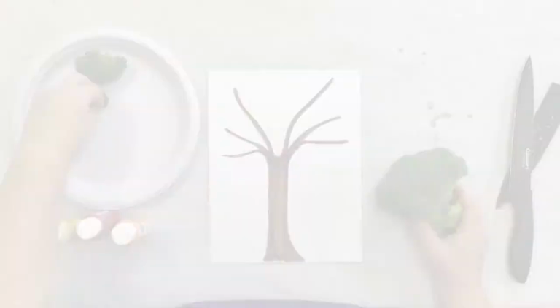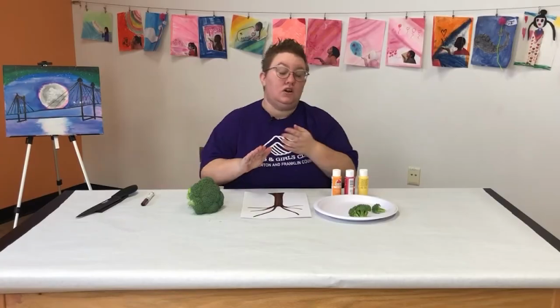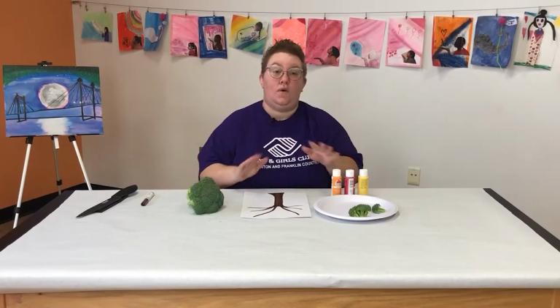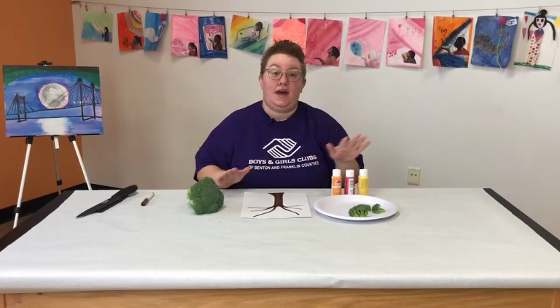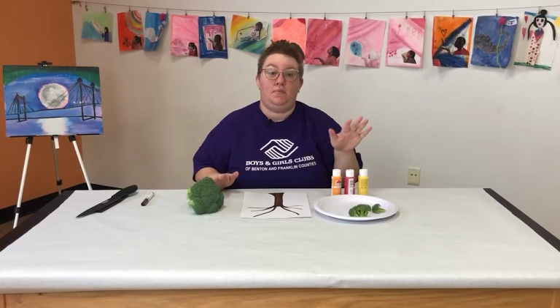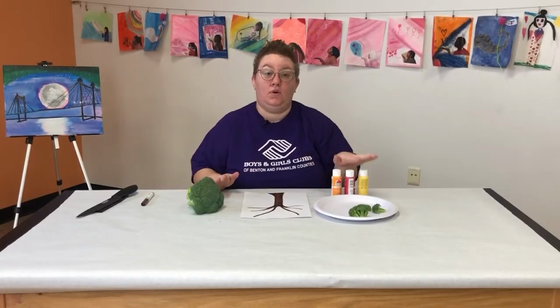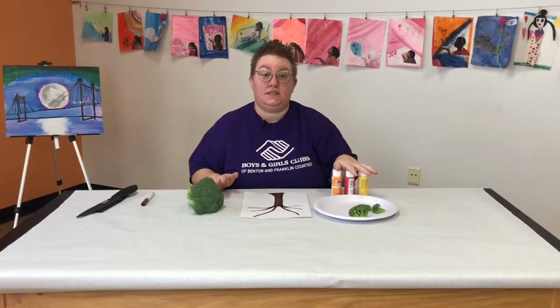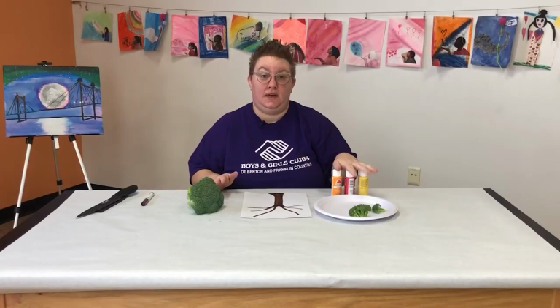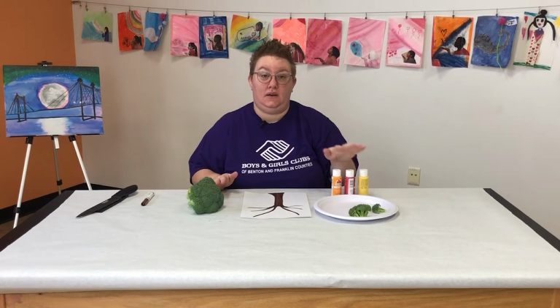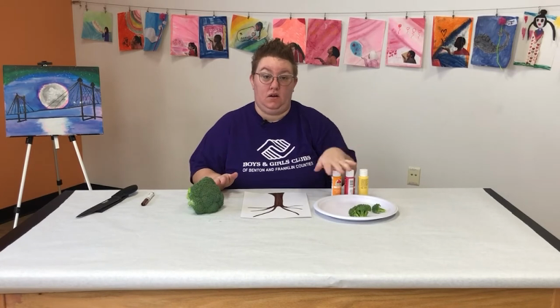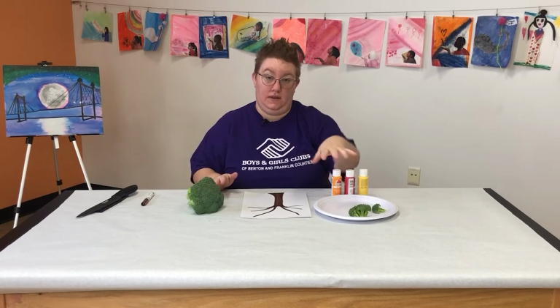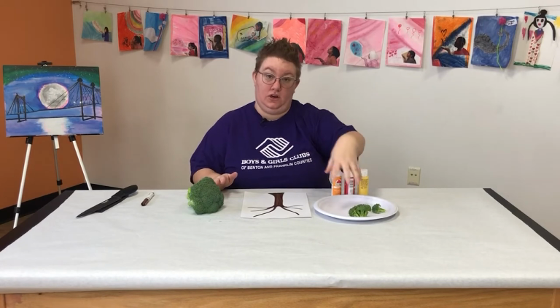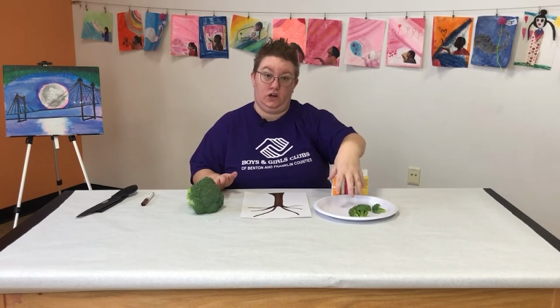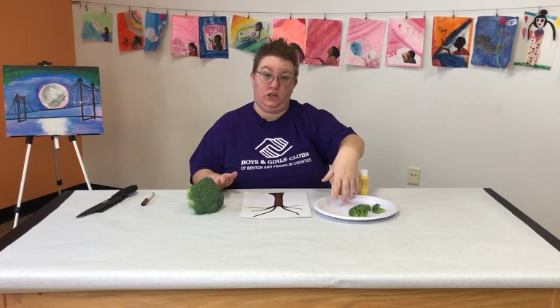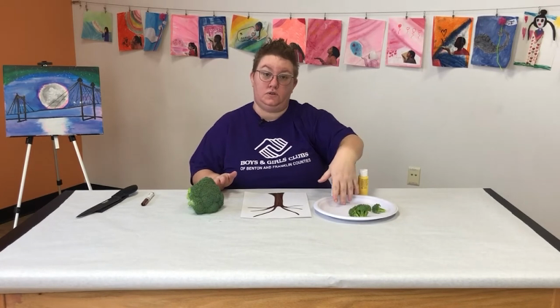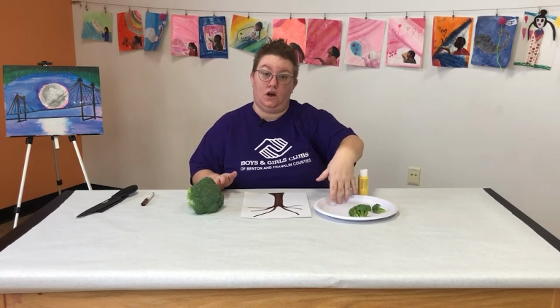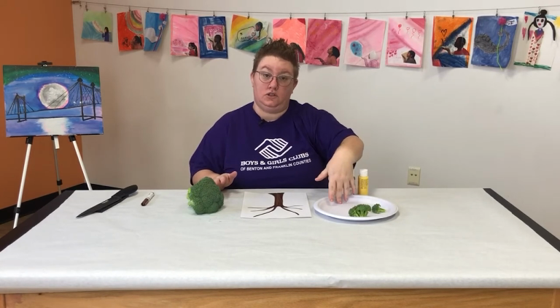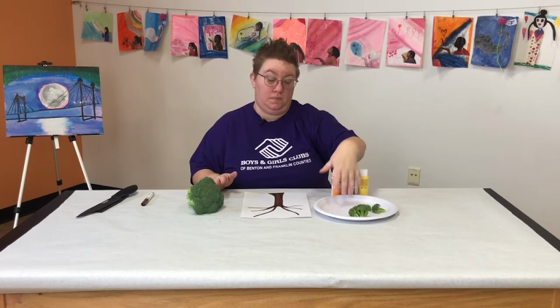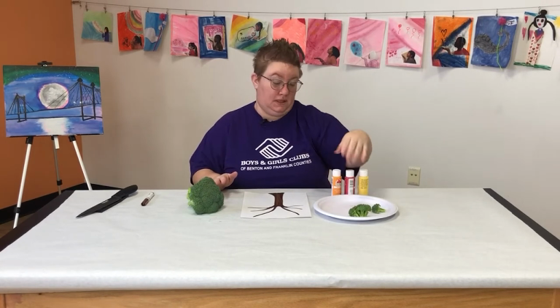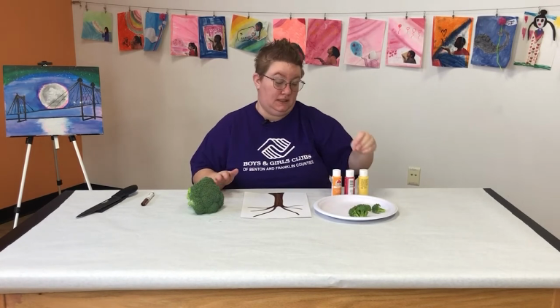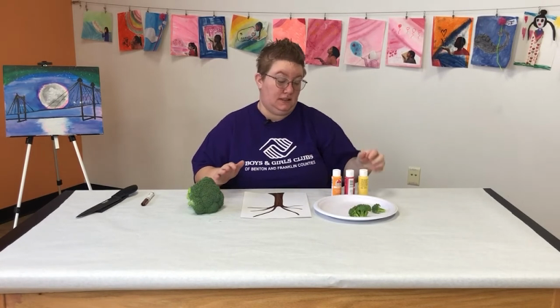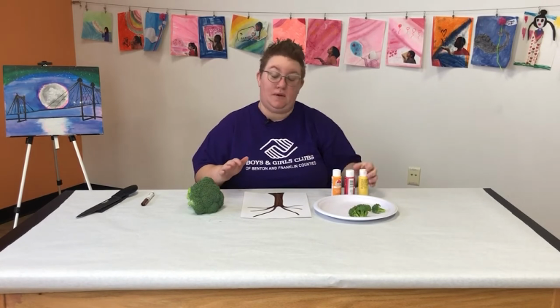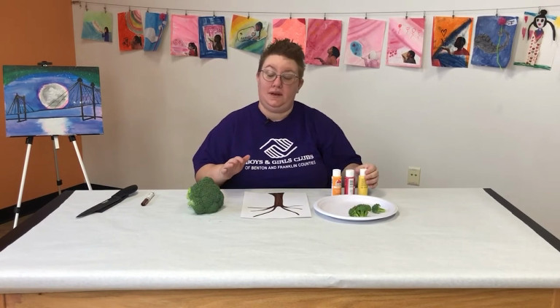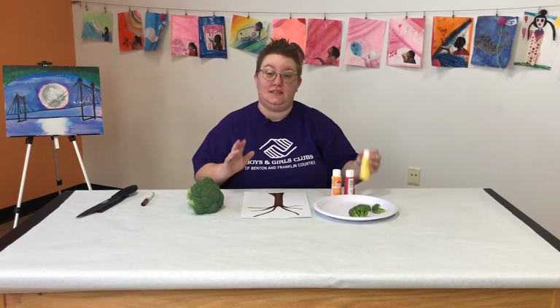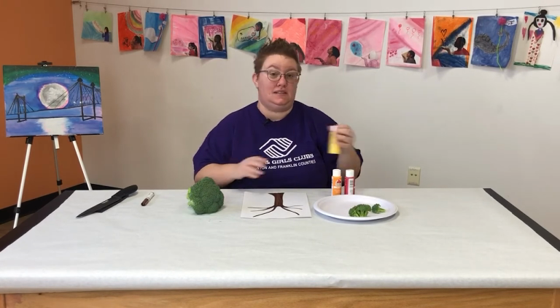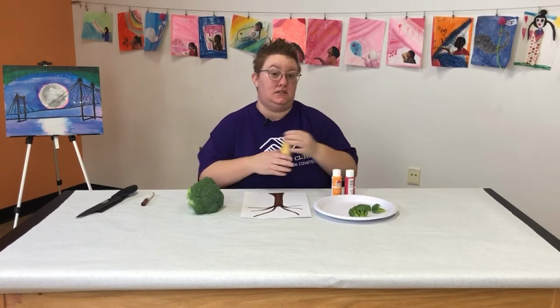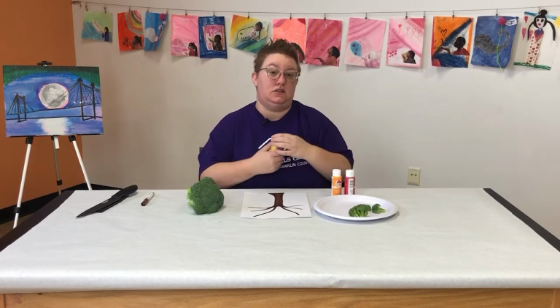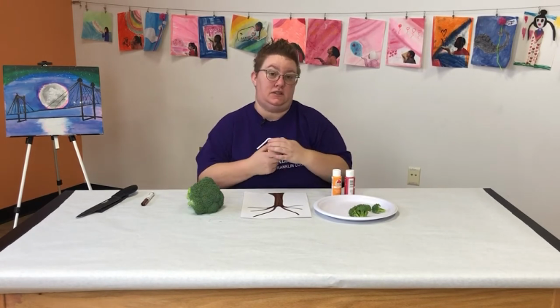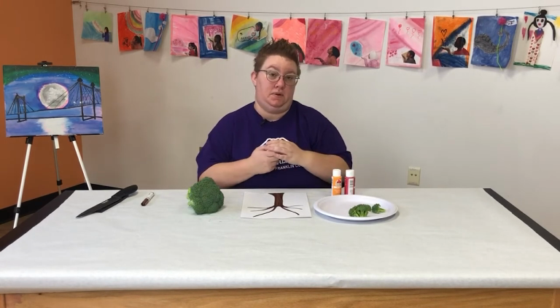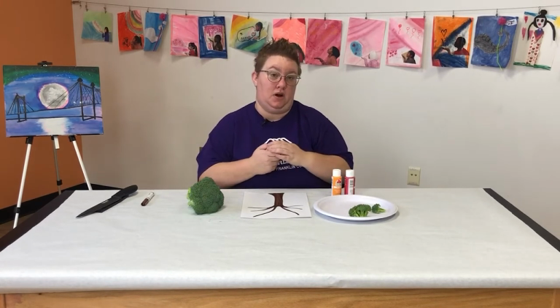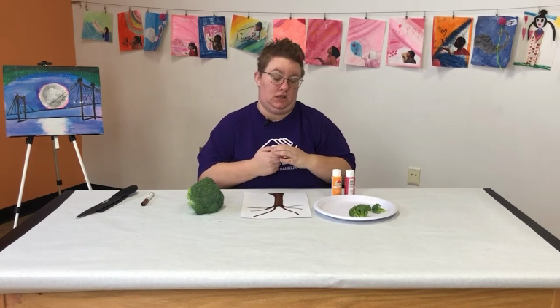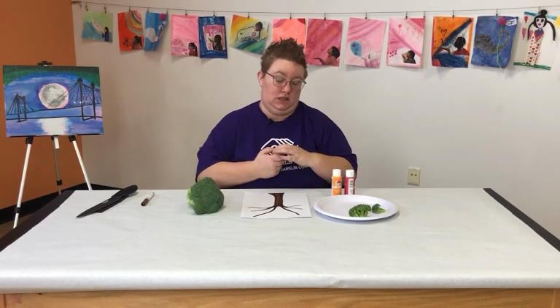Go ahead and pour some paint that you're going to use onto a plate. That way it's easier to dip your broccoli in.